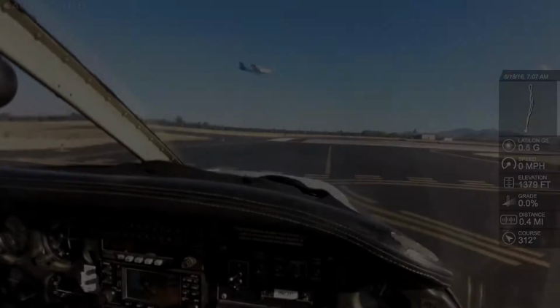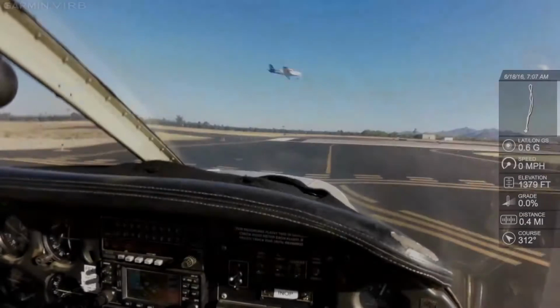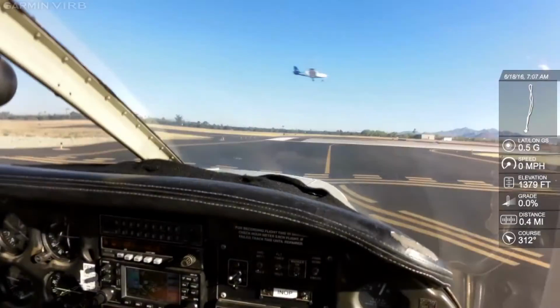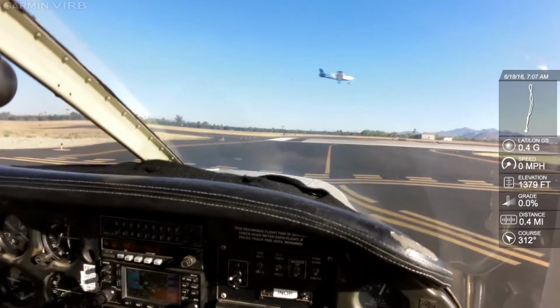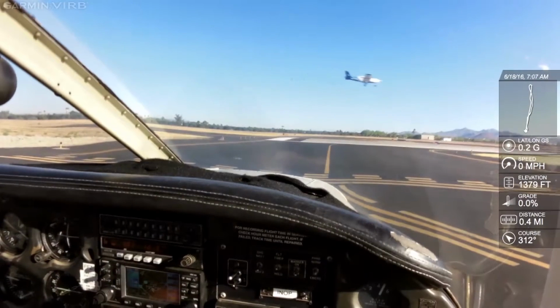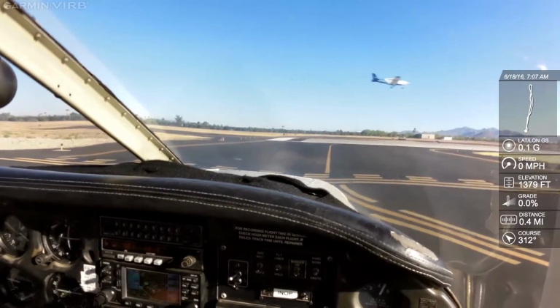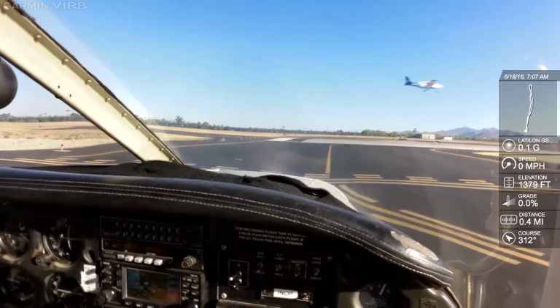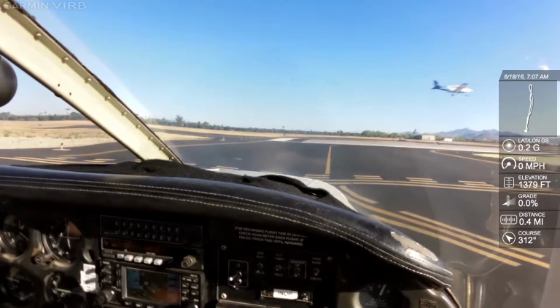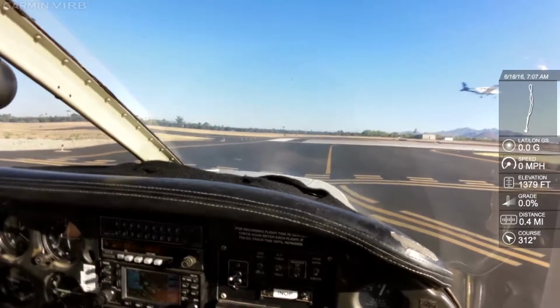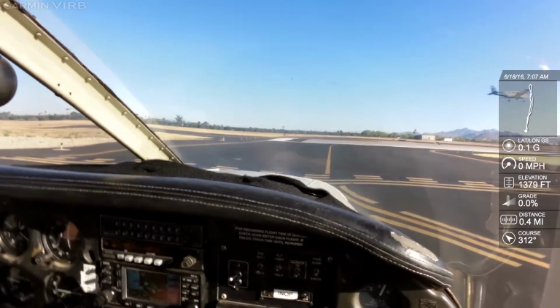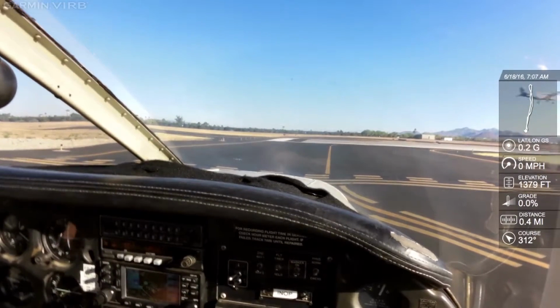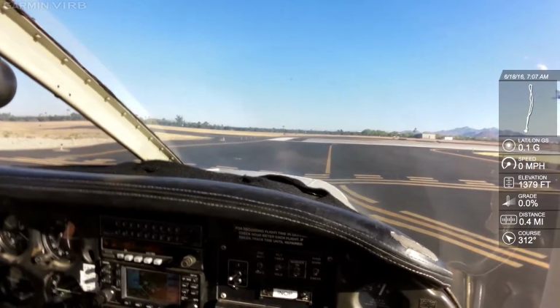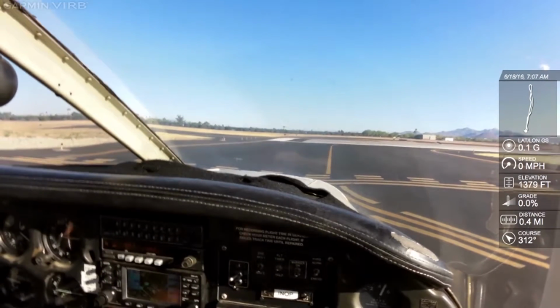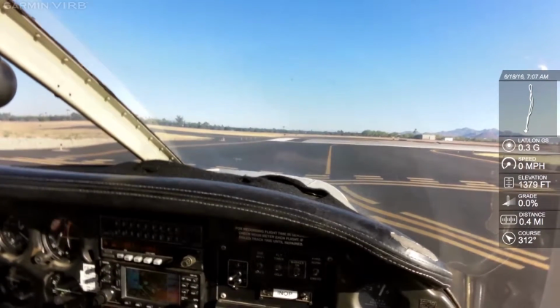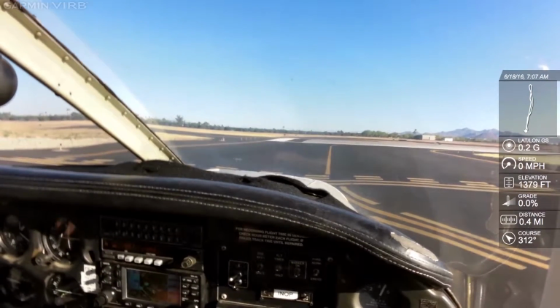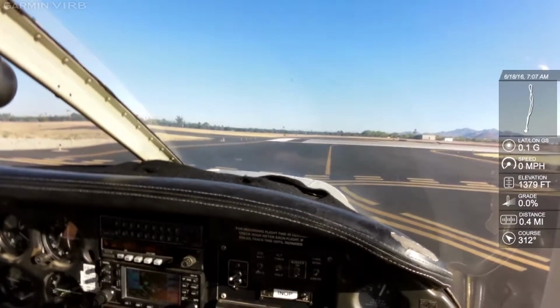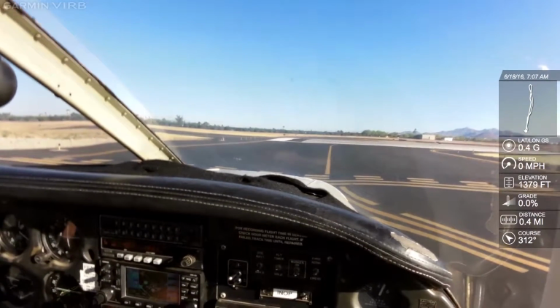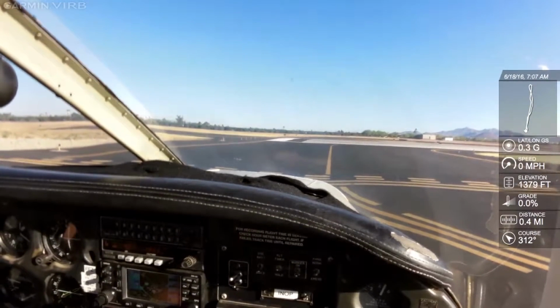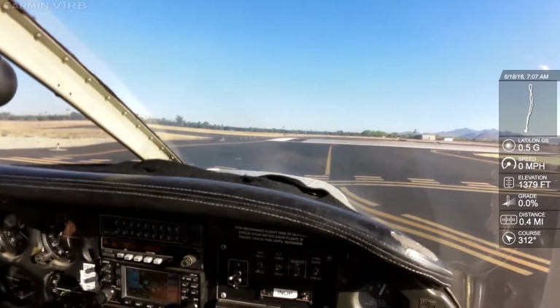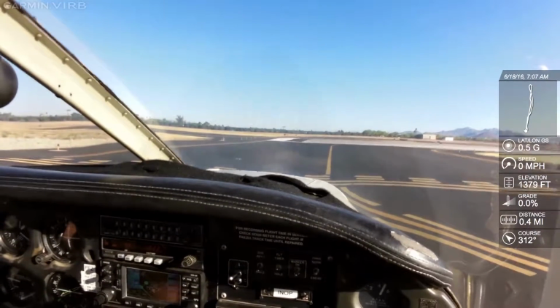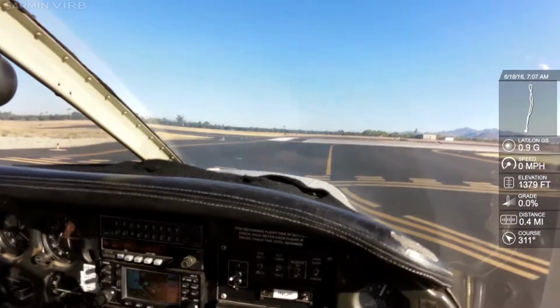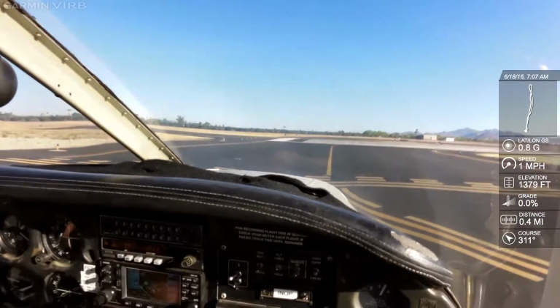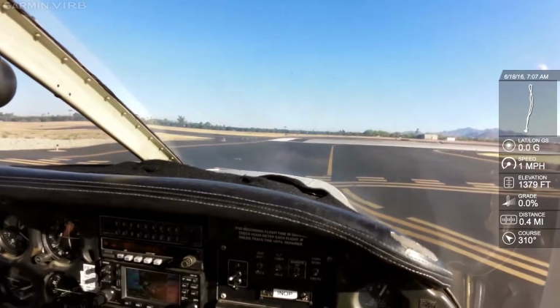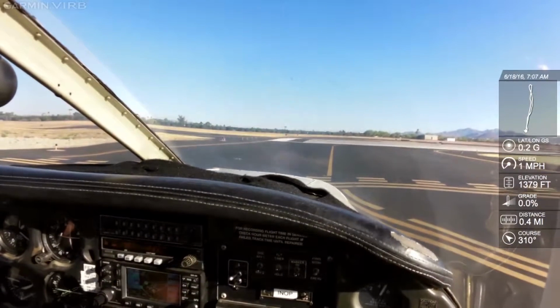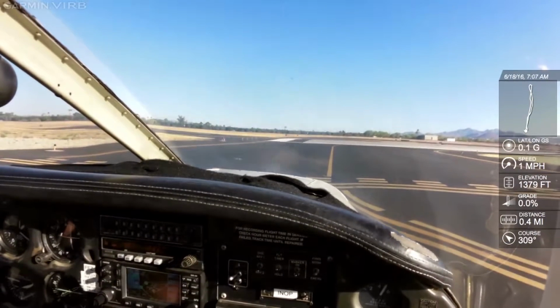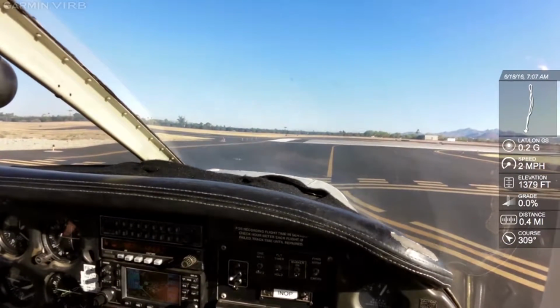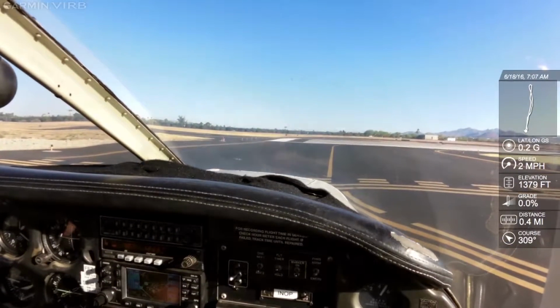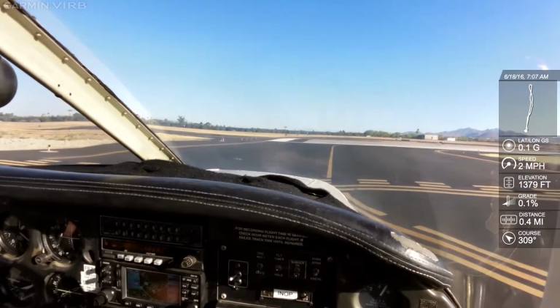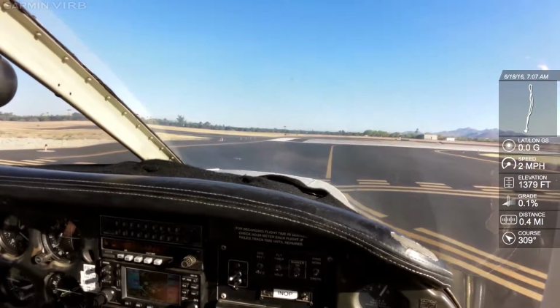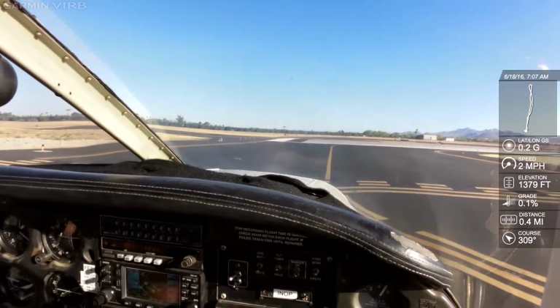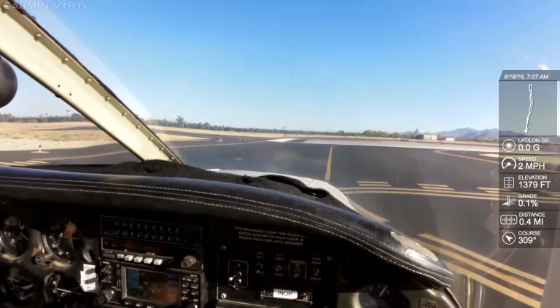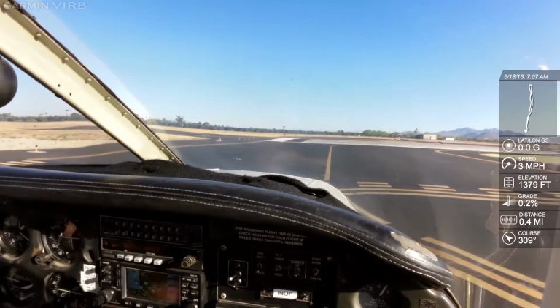4R 86 Juliet, runway 4R, line up and wait. Runway 4R, line up and wait, 86 Juliet.